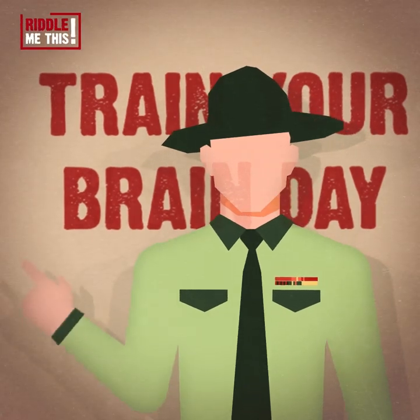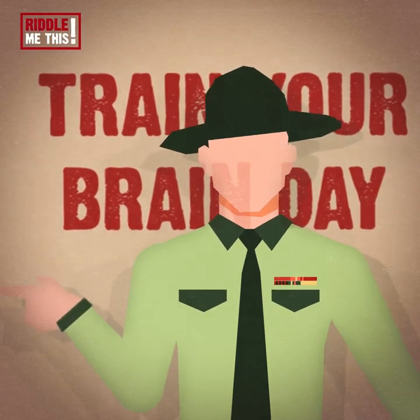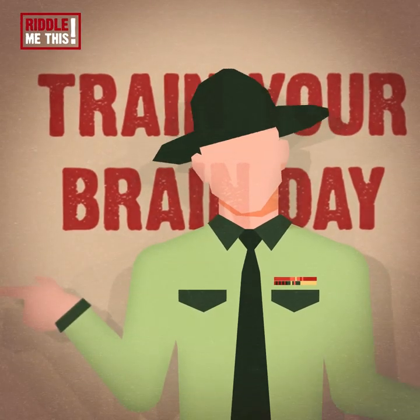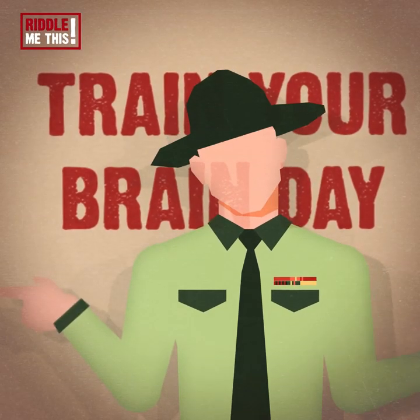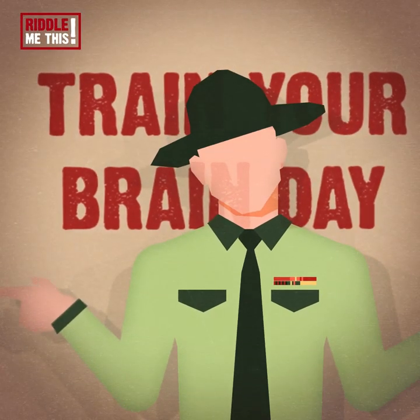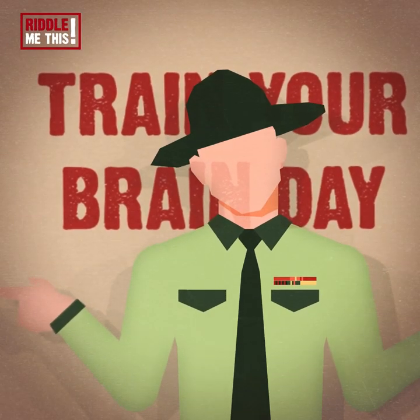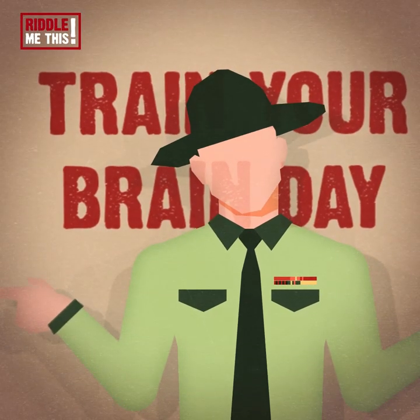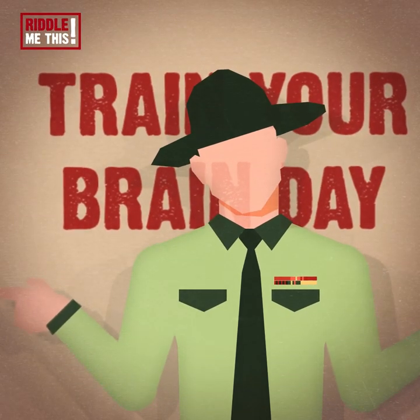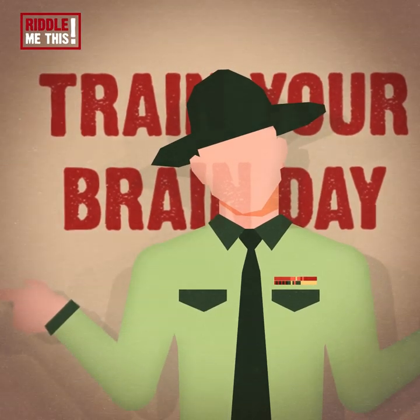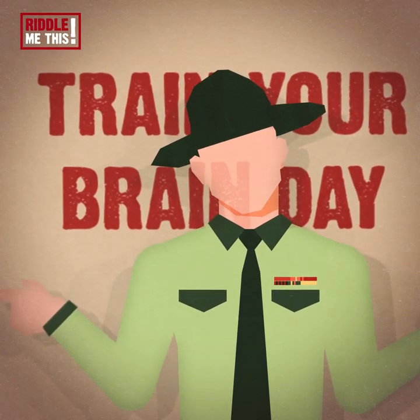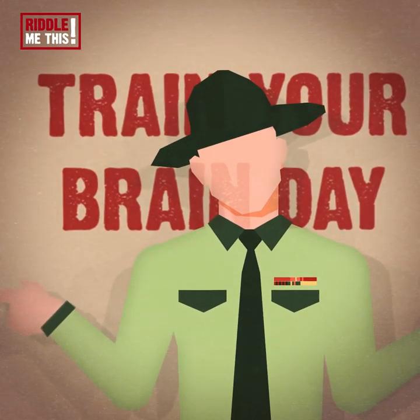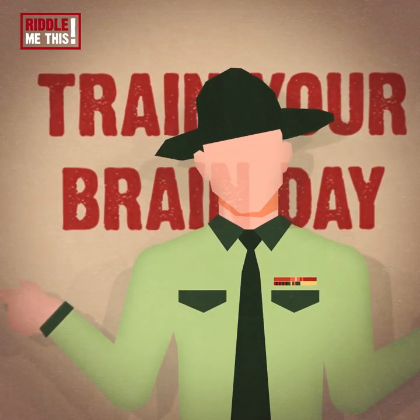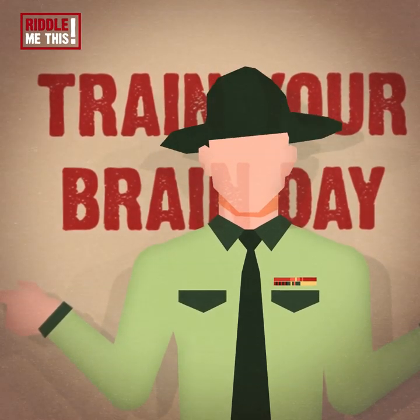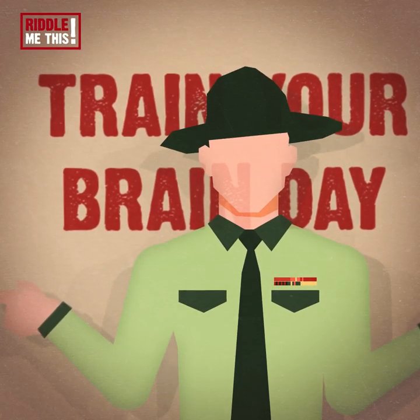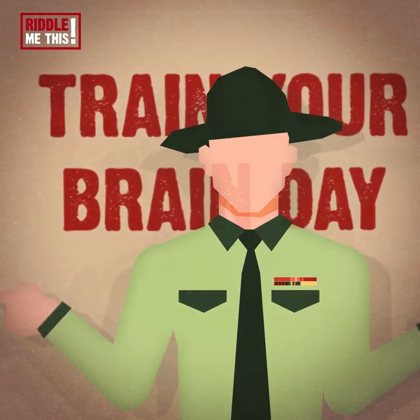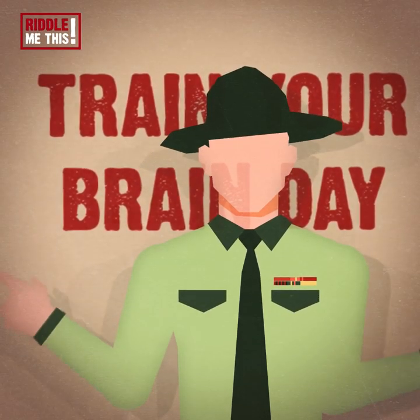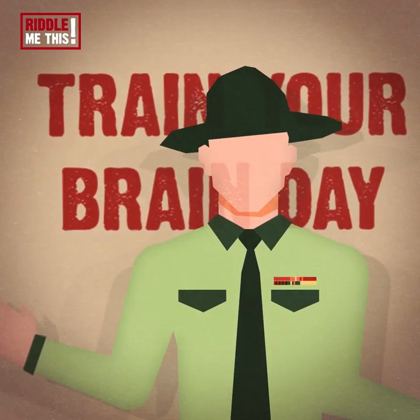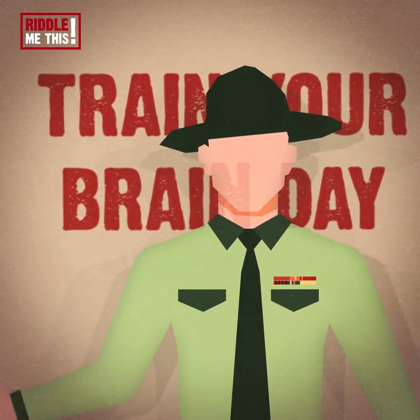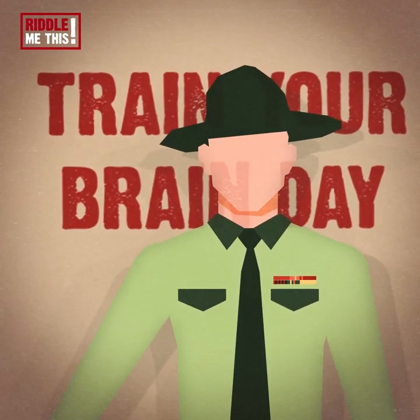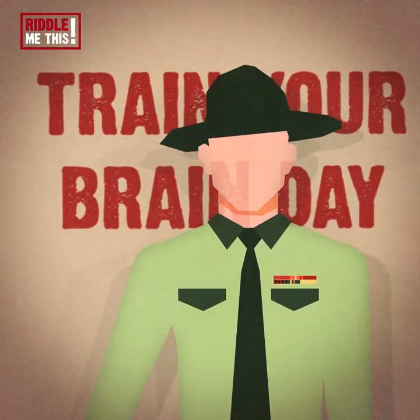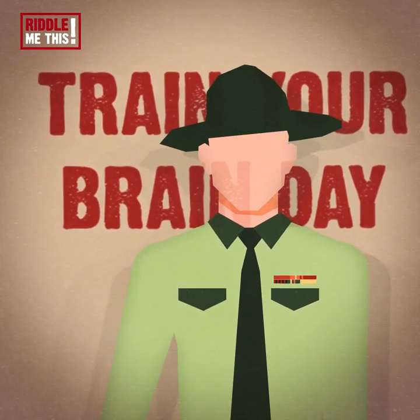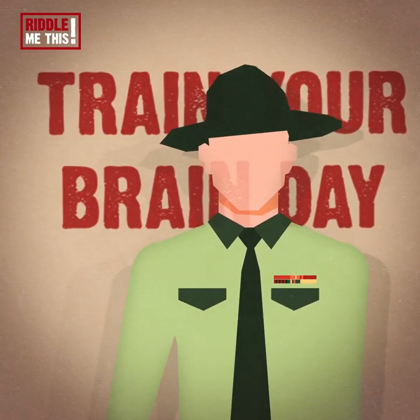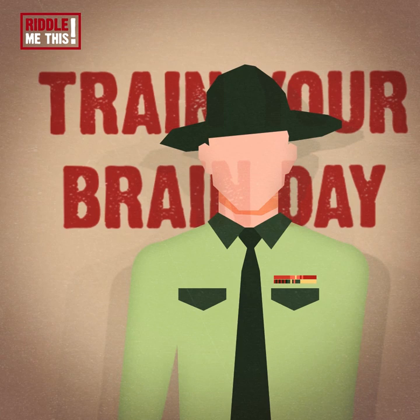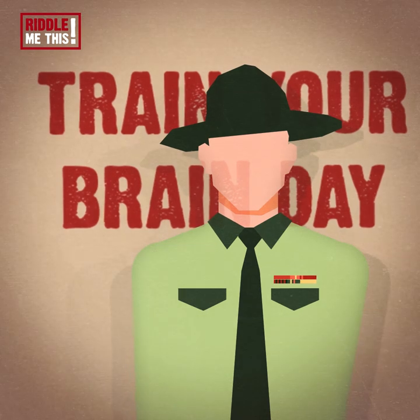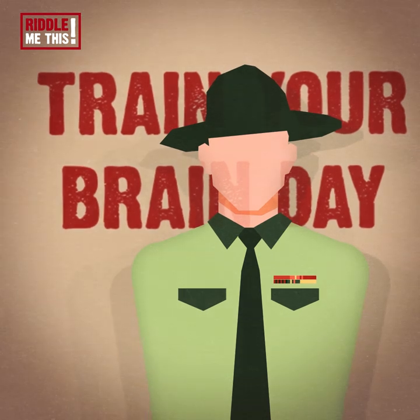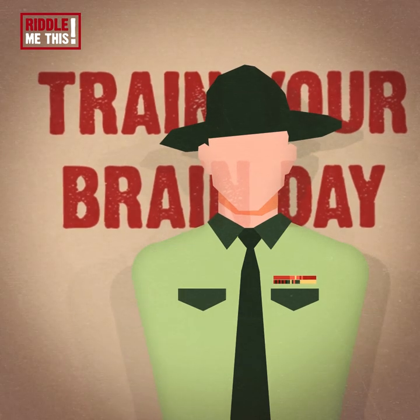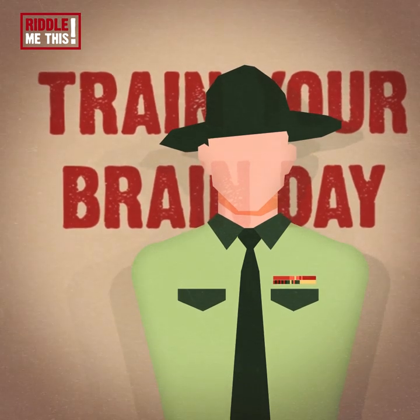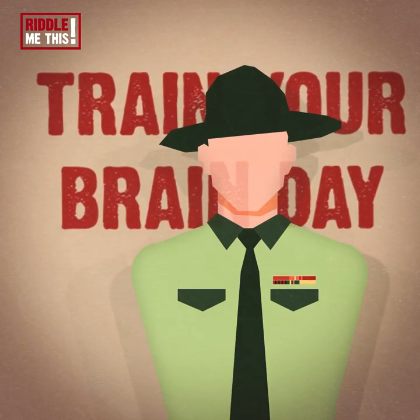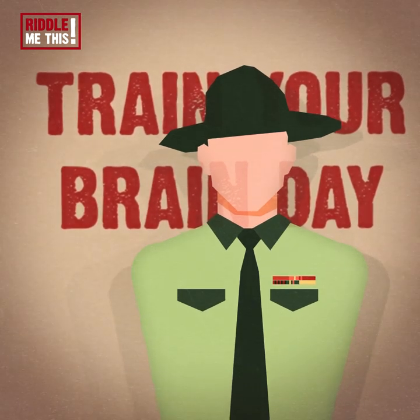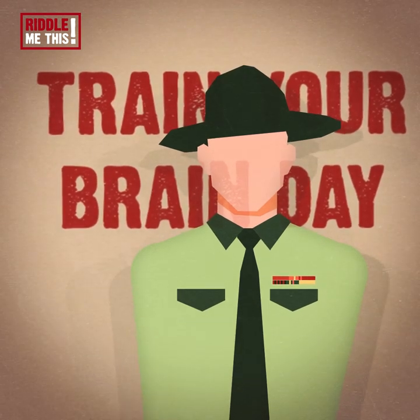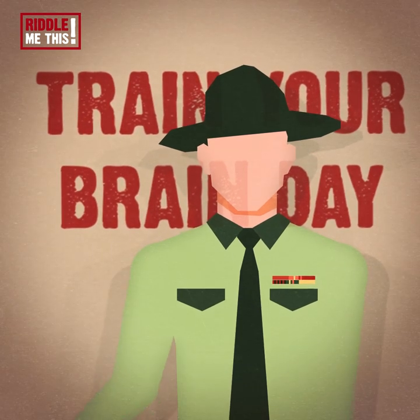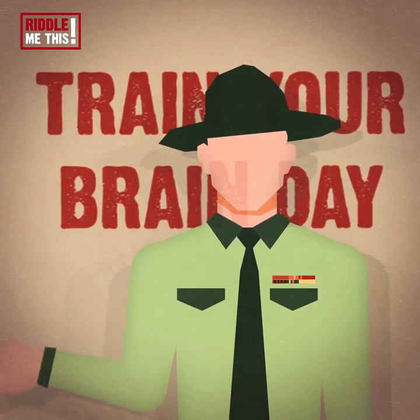Get pumped! Today, October 13th, is Train Your Brain Day. Let's jump right in.